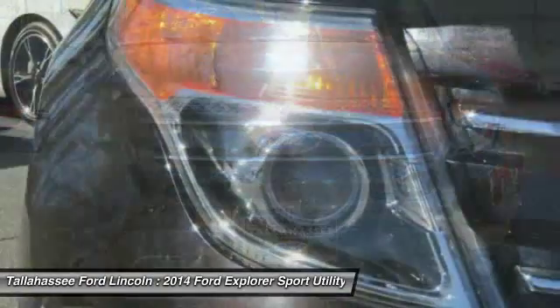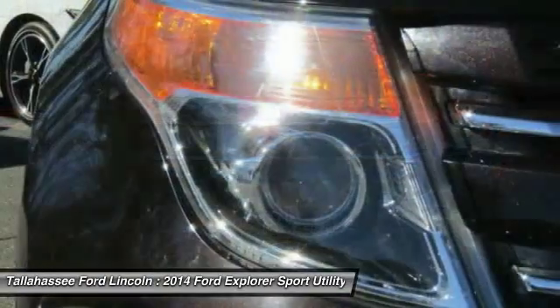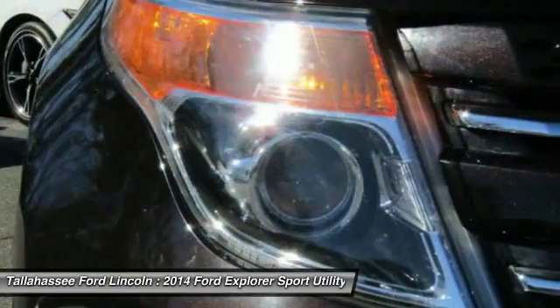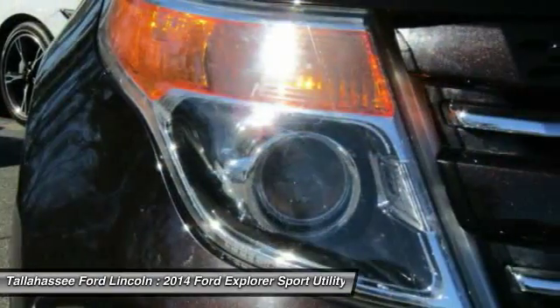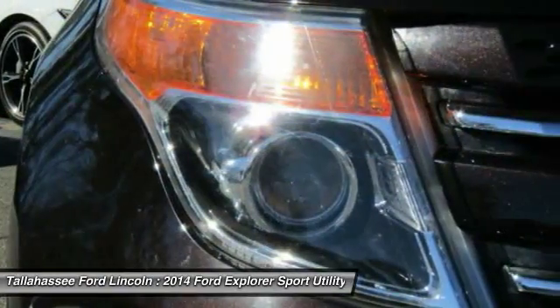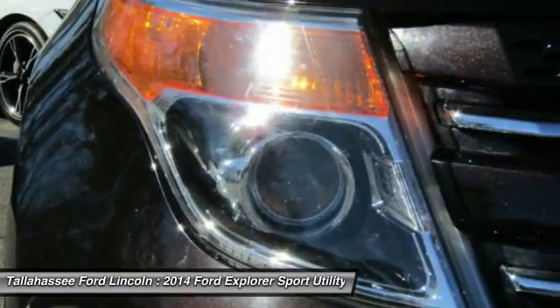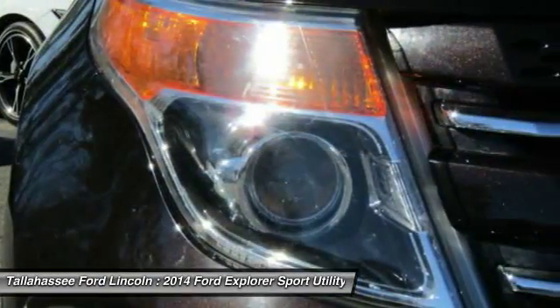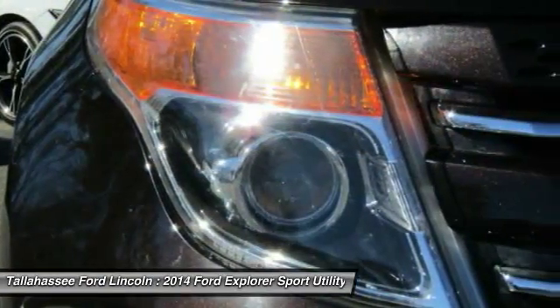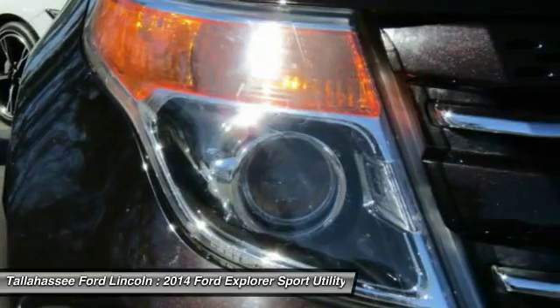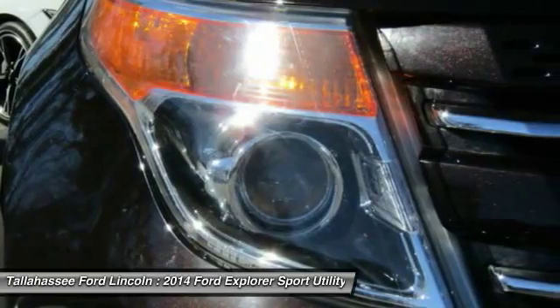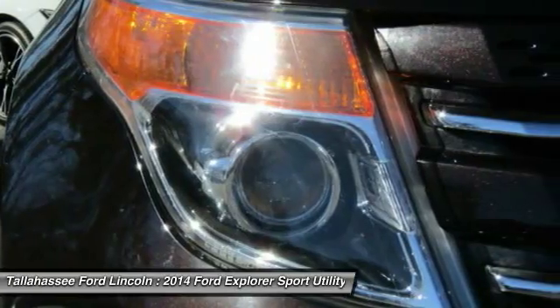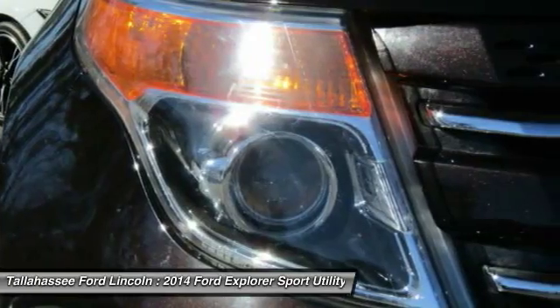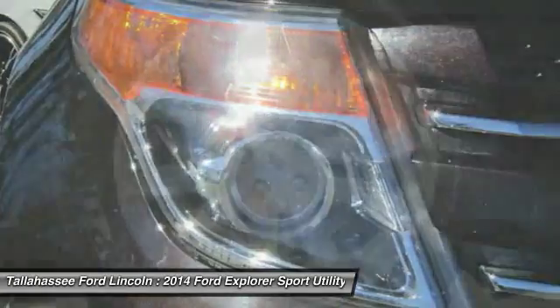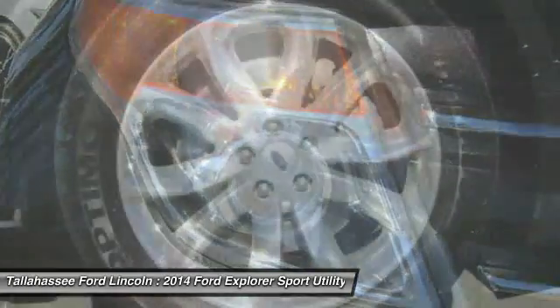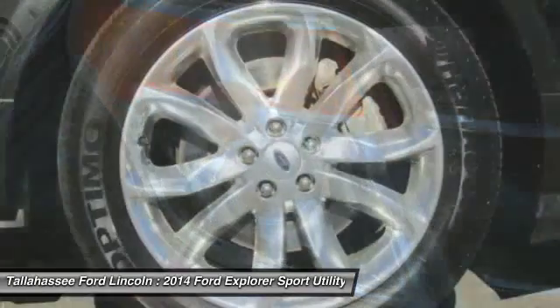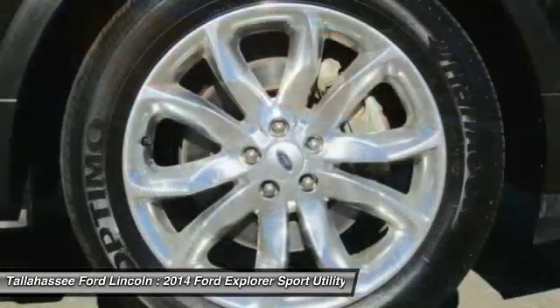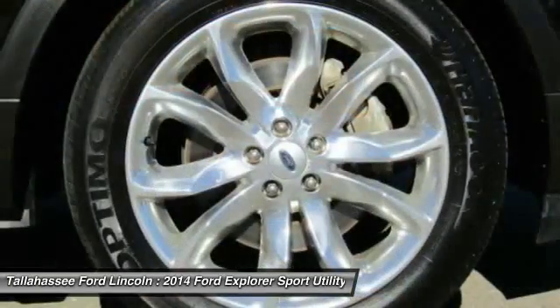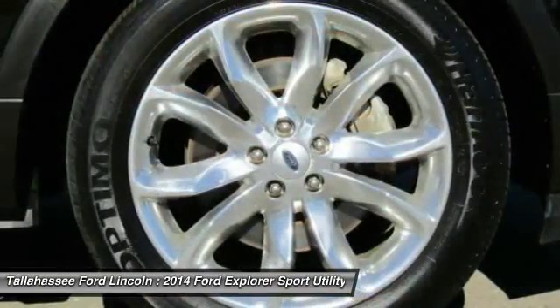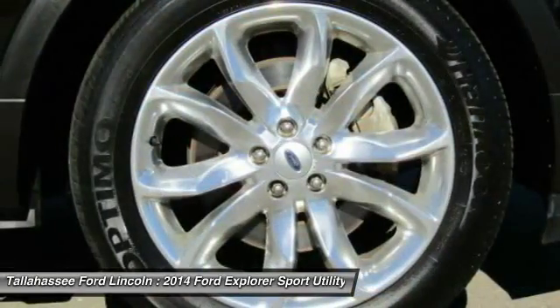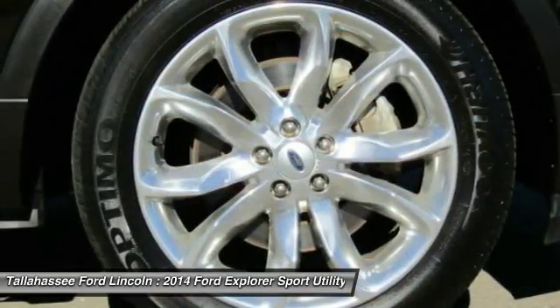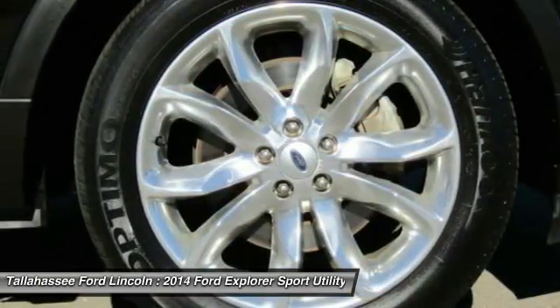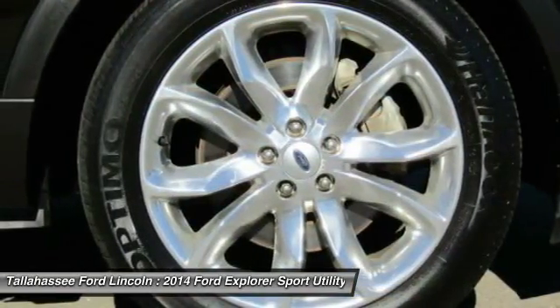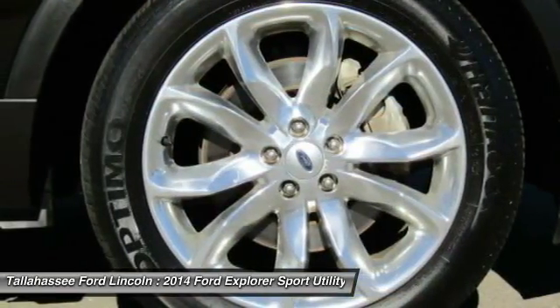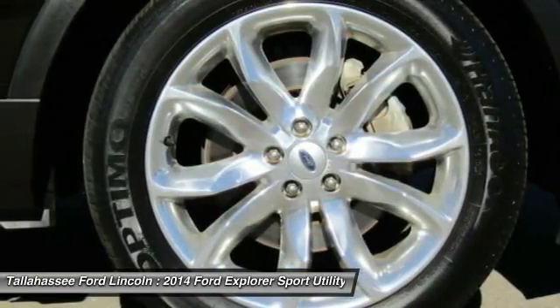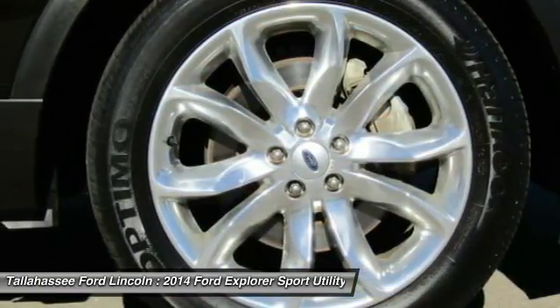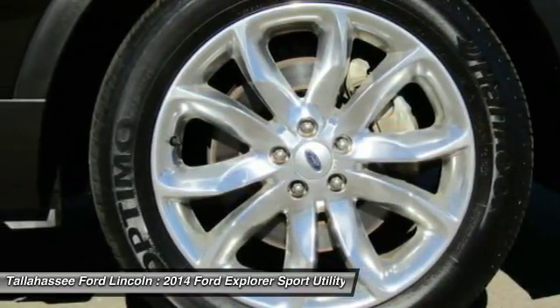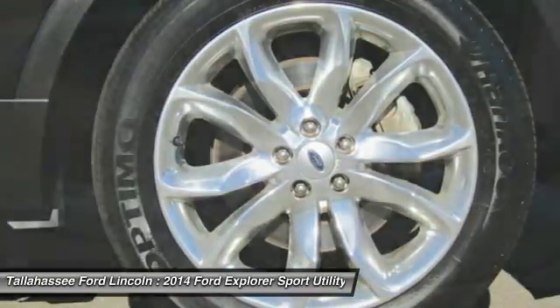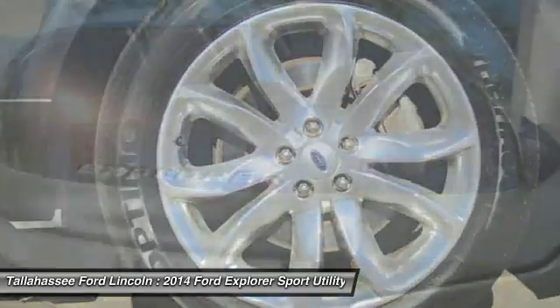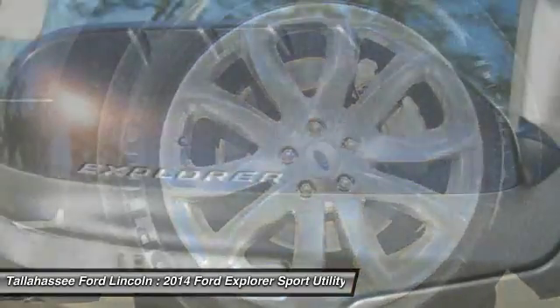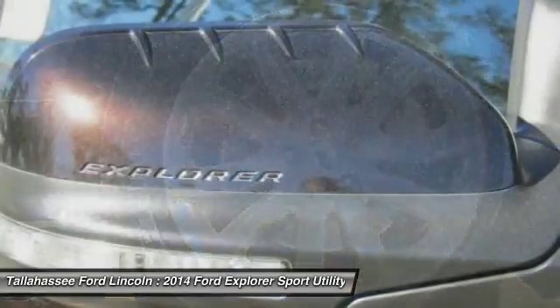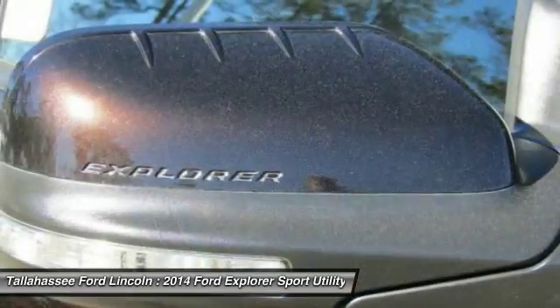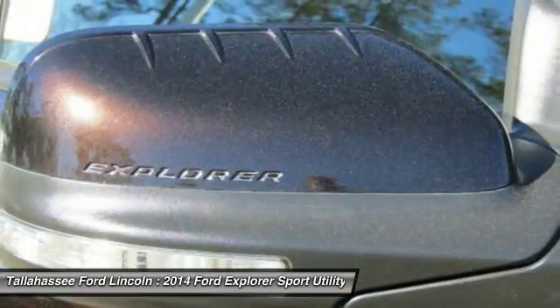Anti-lock braking system, keyless entry, back-up camera, leather-wrapped steering wheel, and Bluetooth.